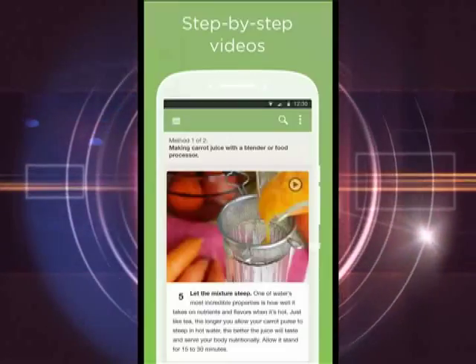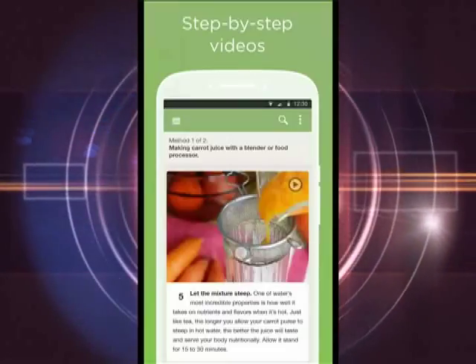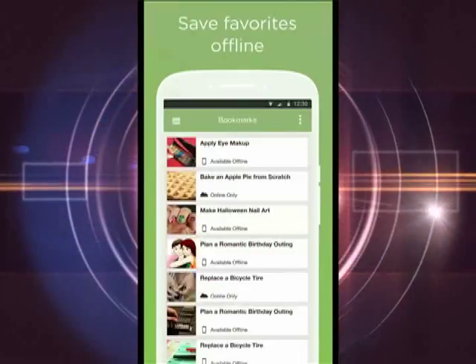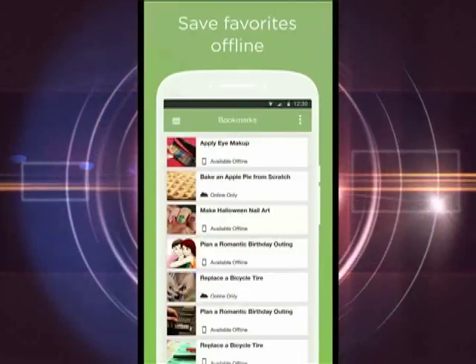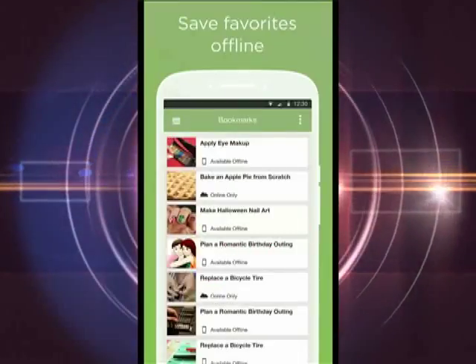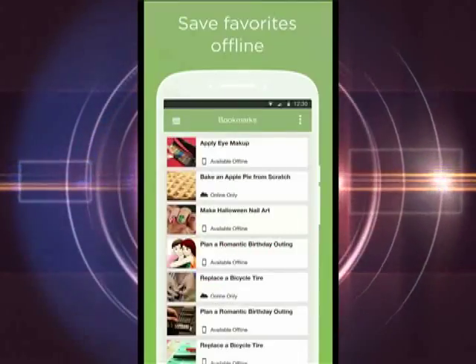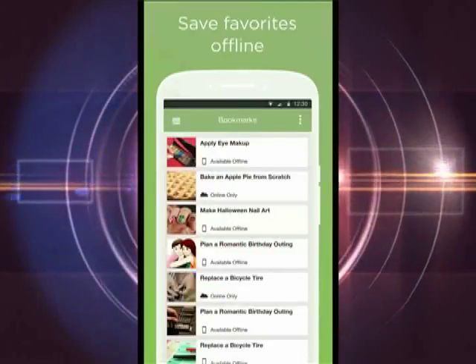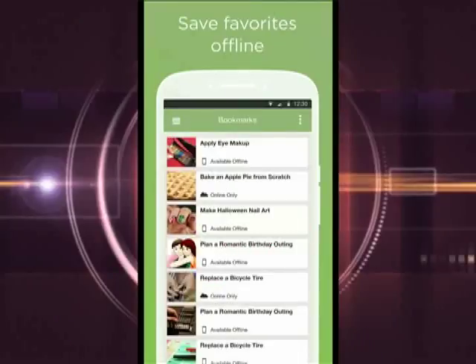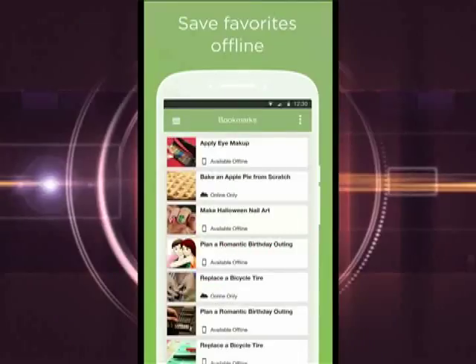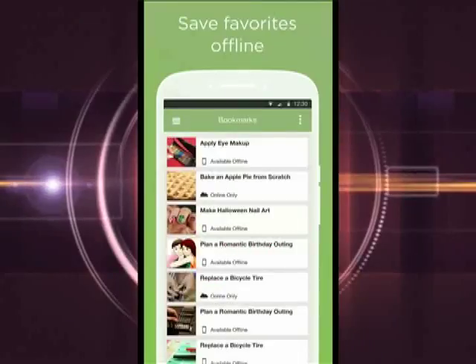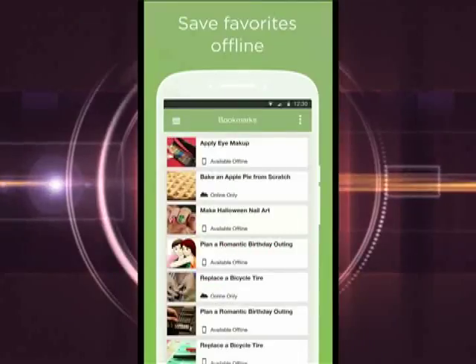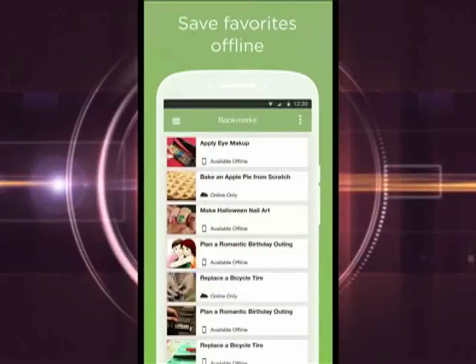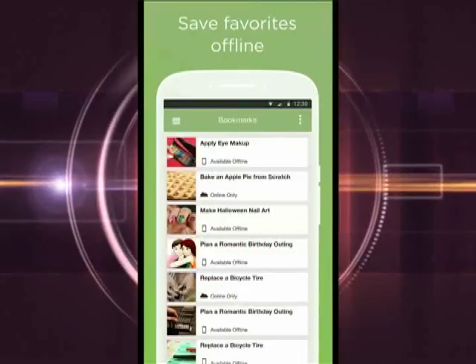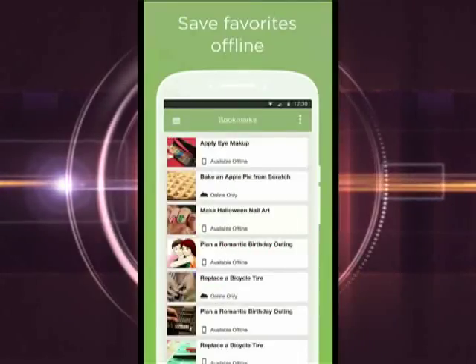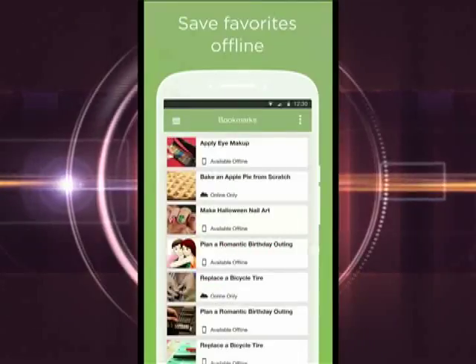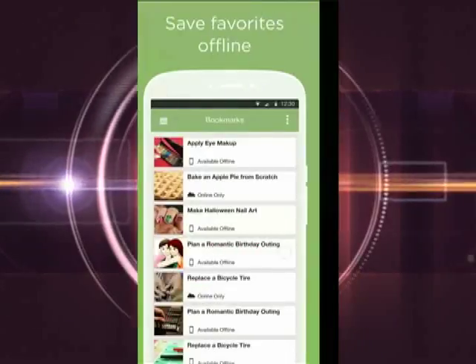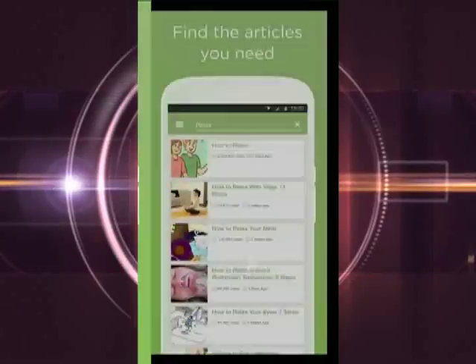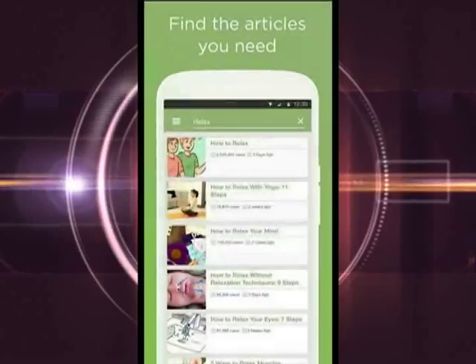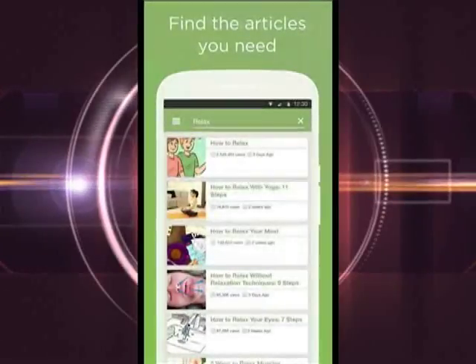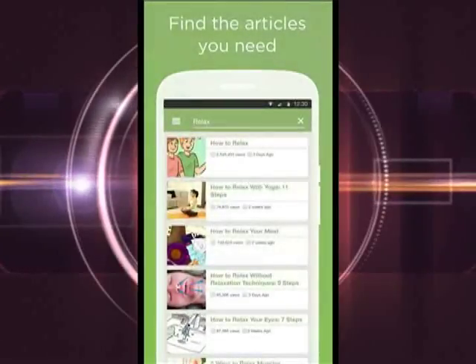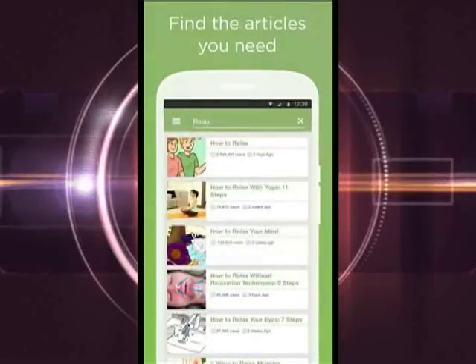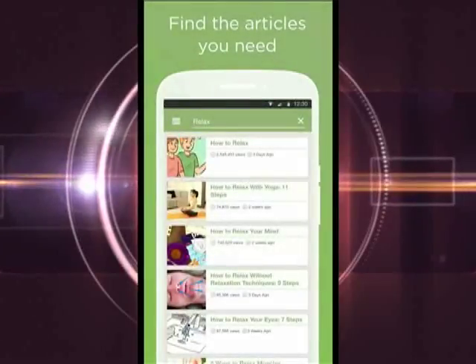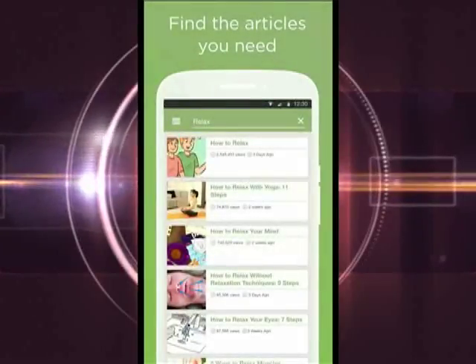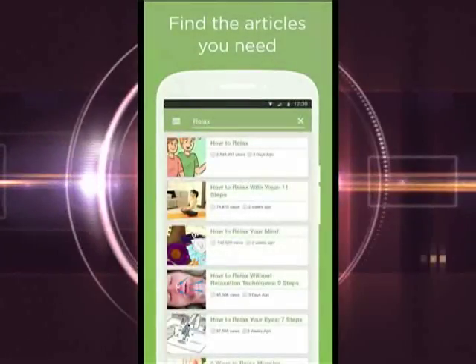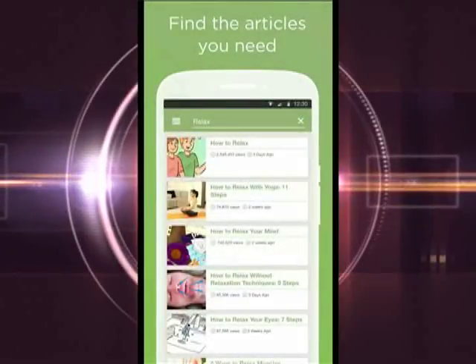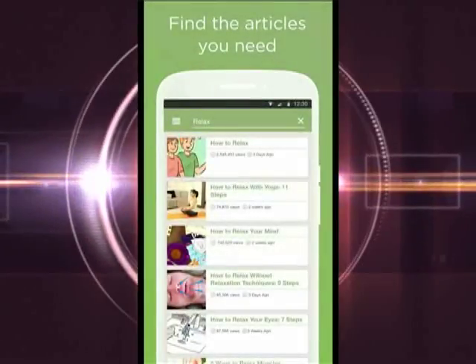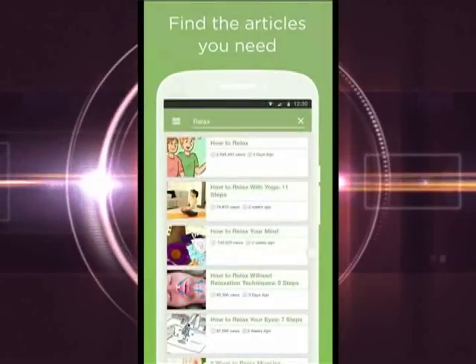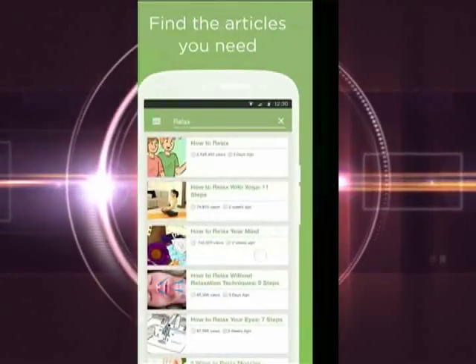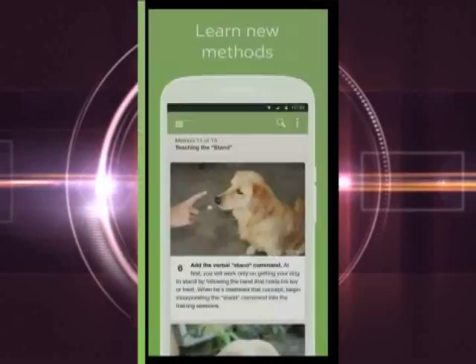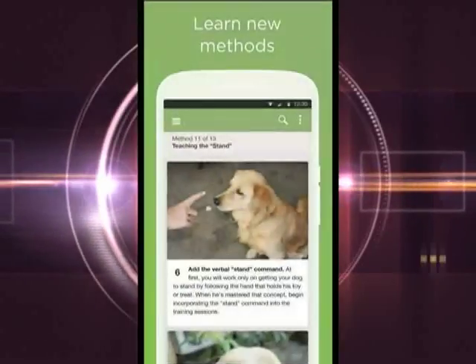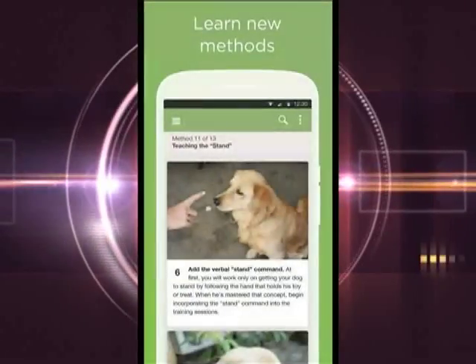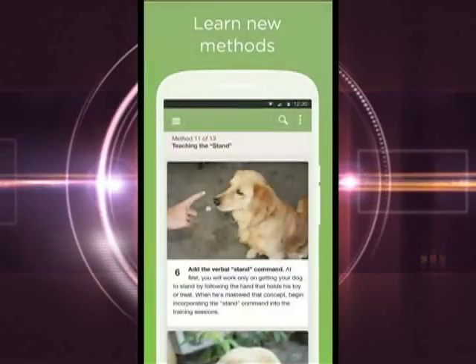If you find something you want to do but don't have the time right away, you can bookmark those things for later, even while you are offline.